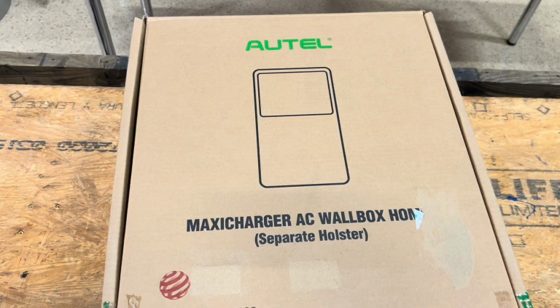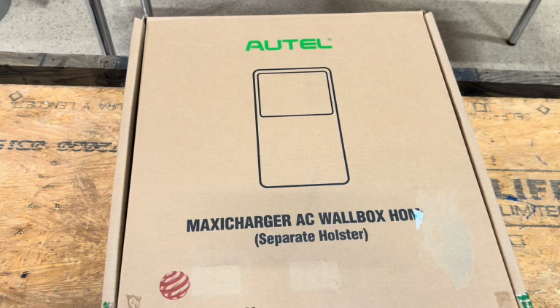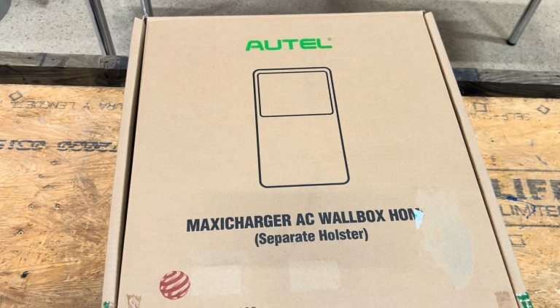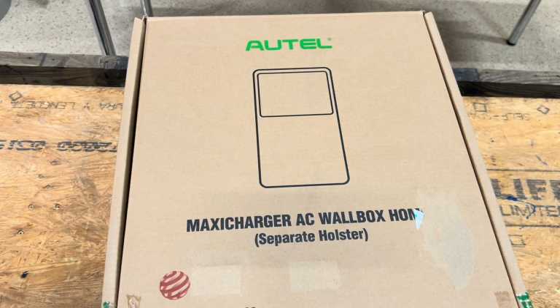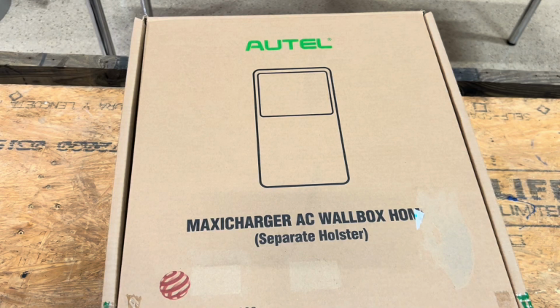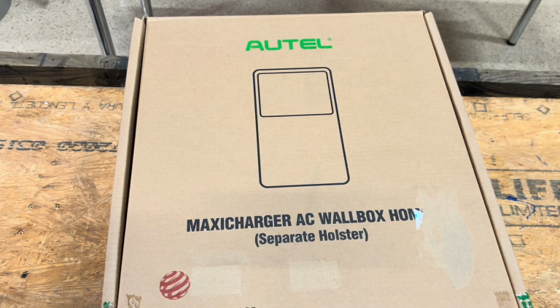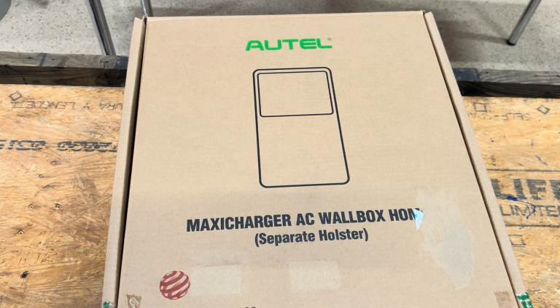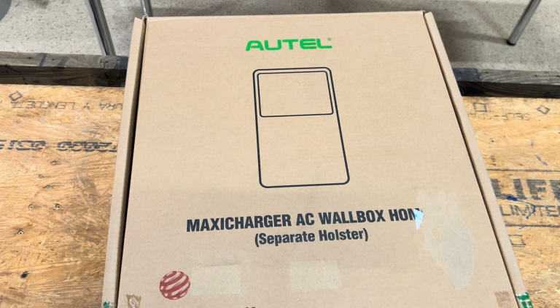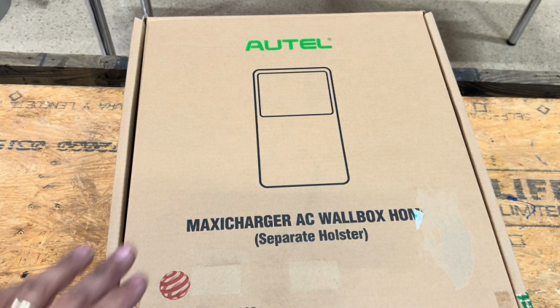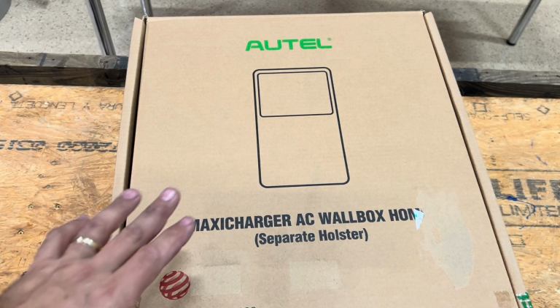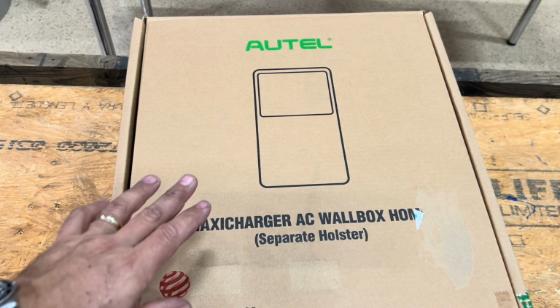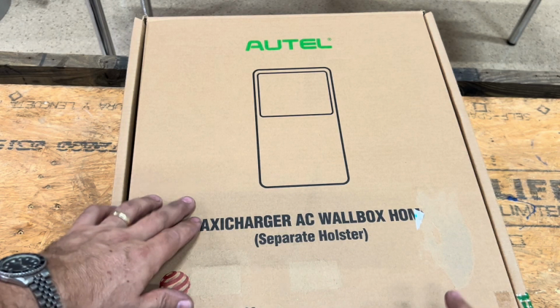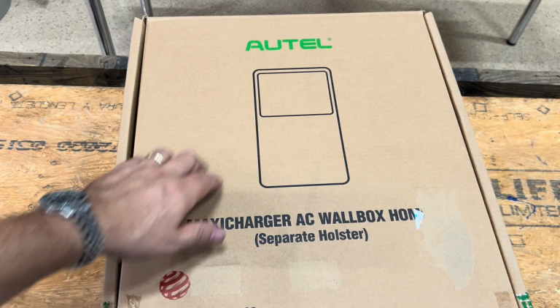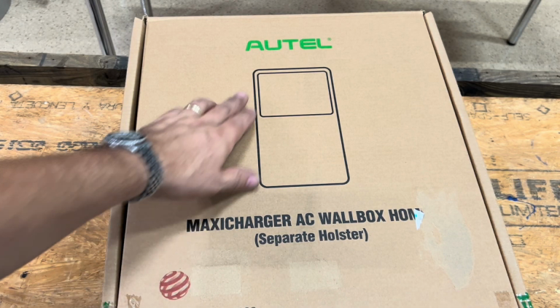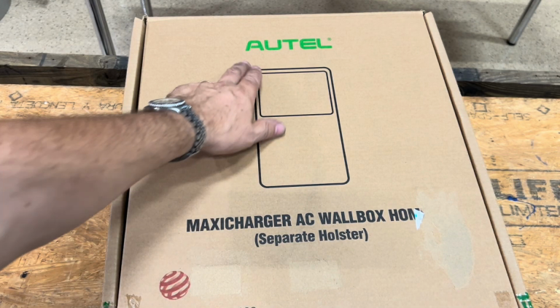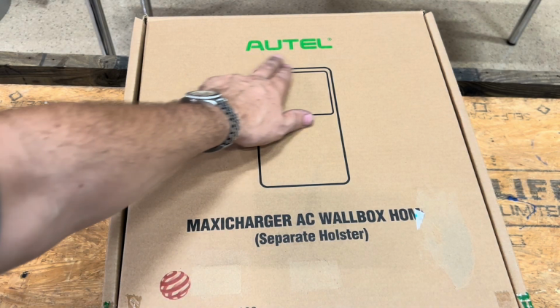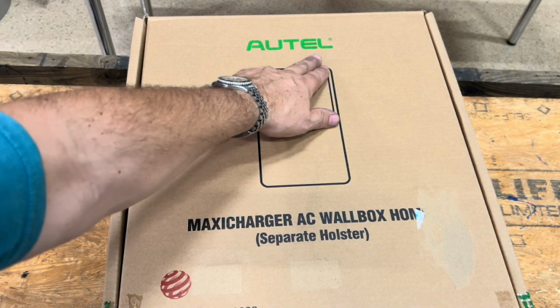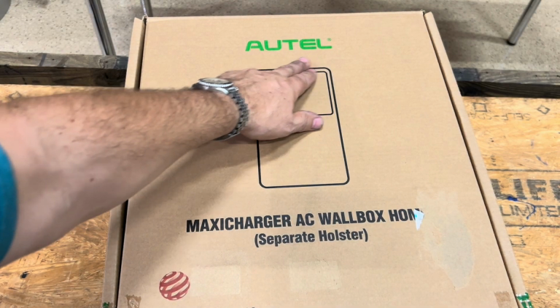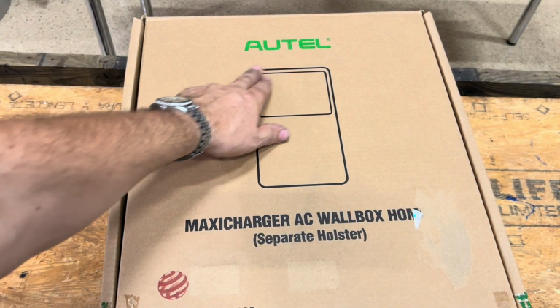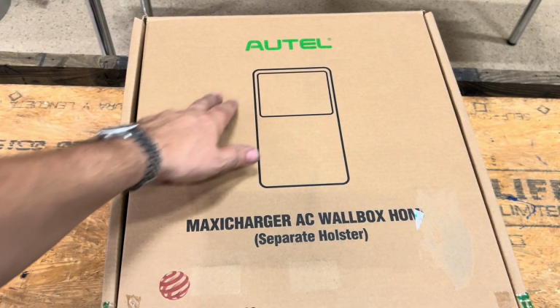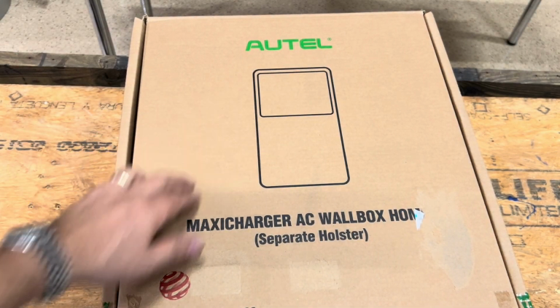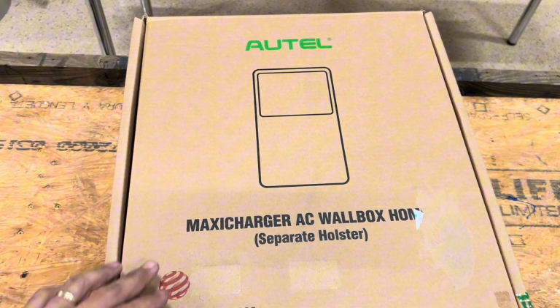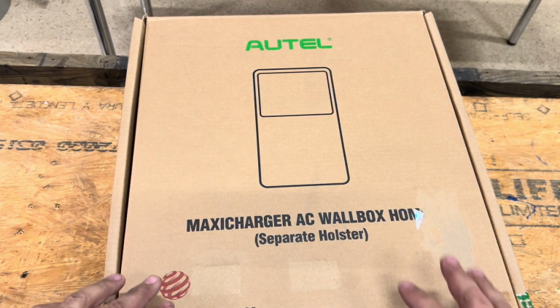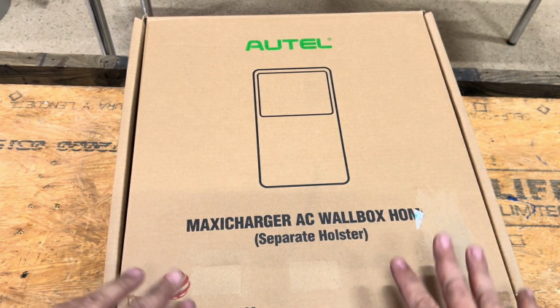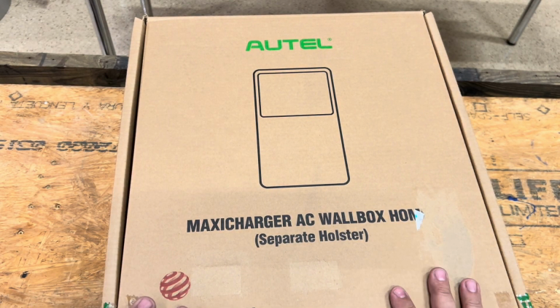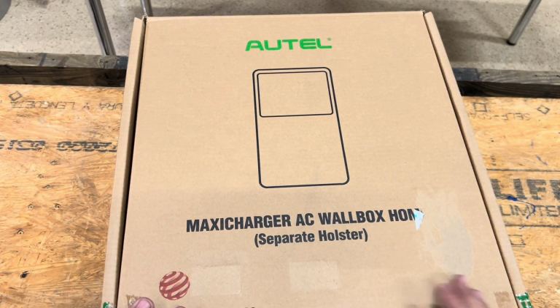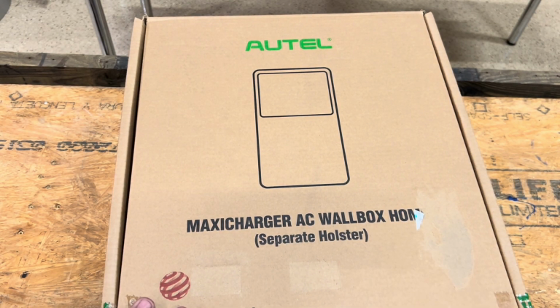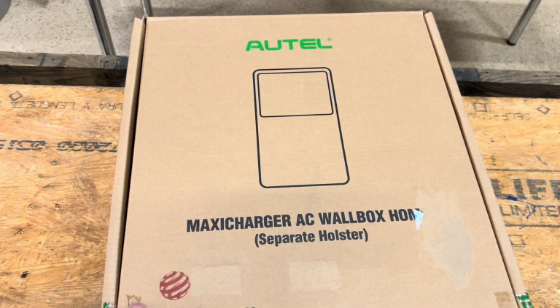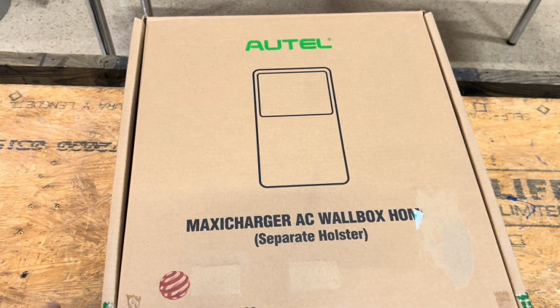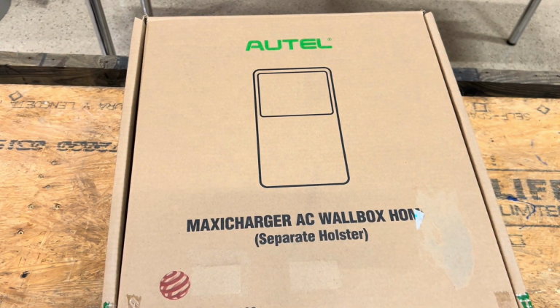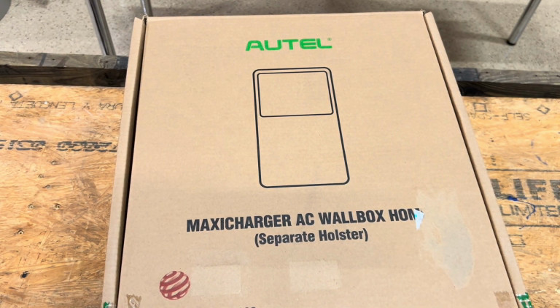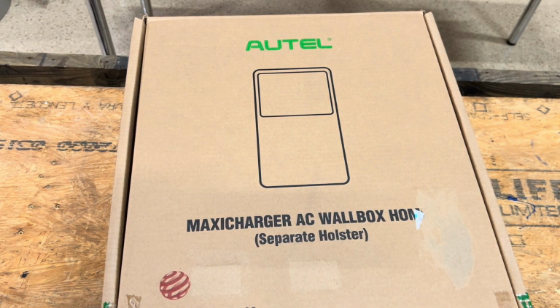What I have for you today is a vehicle charger from Autel. They sent me this to give my opinion on it and make this short video.